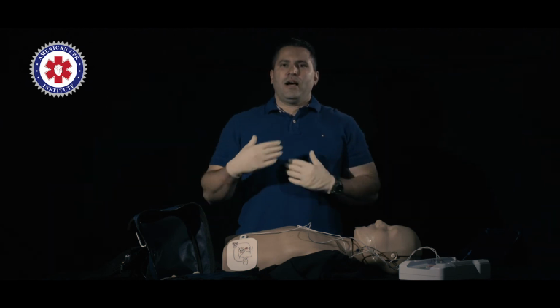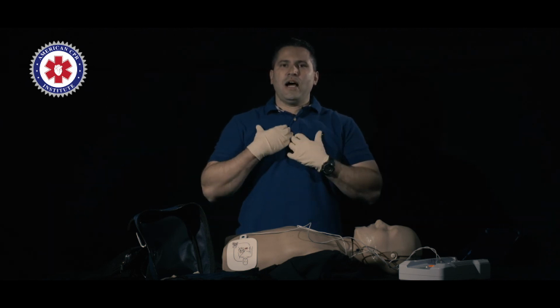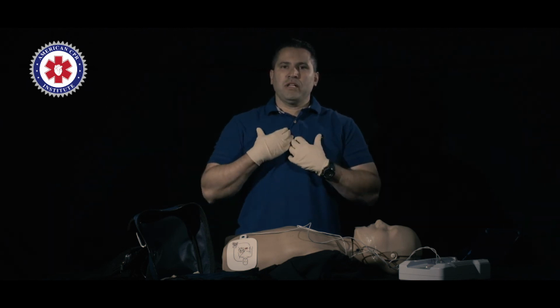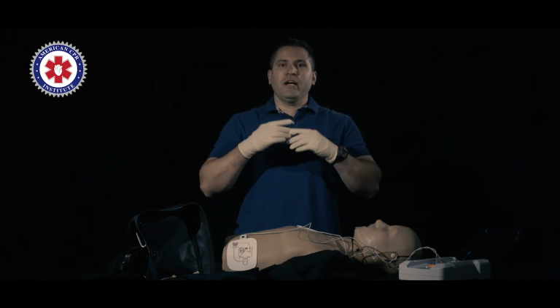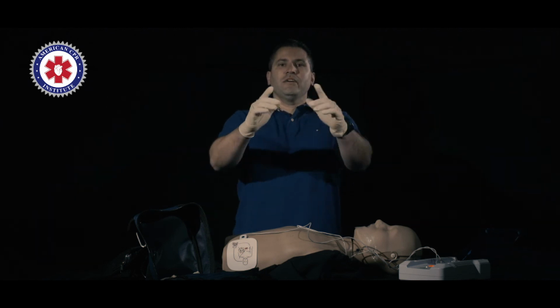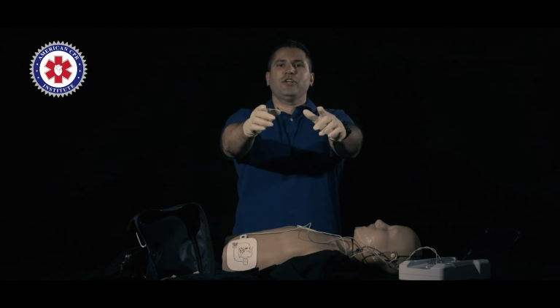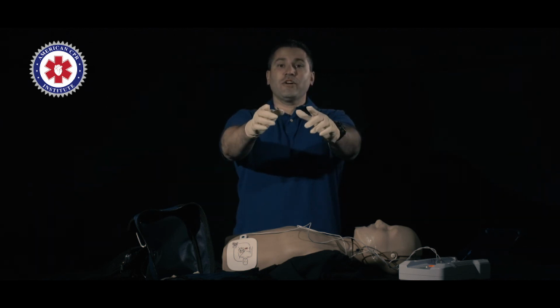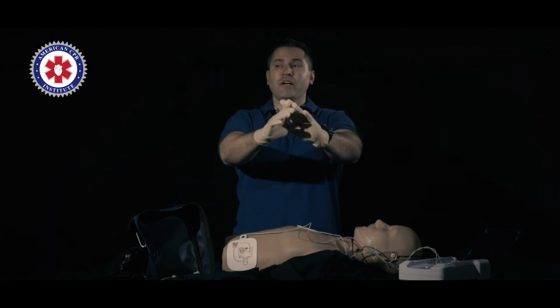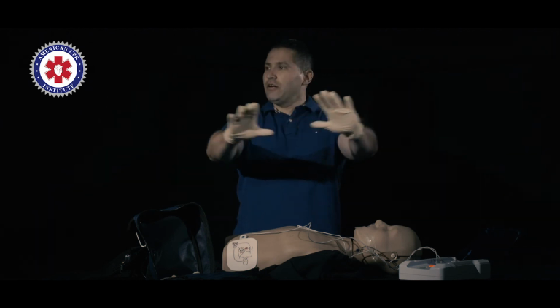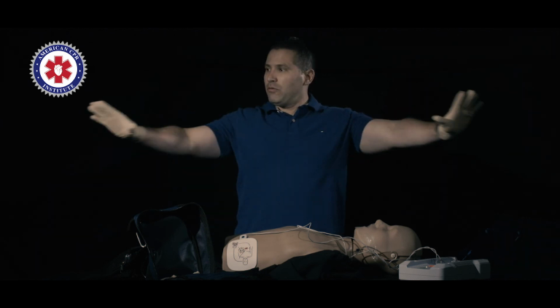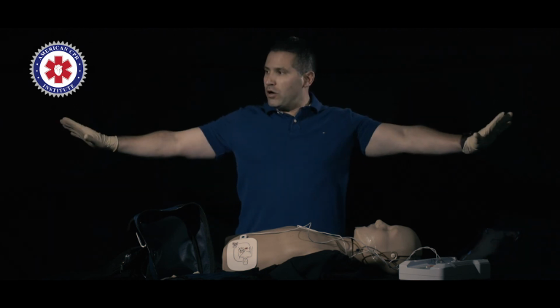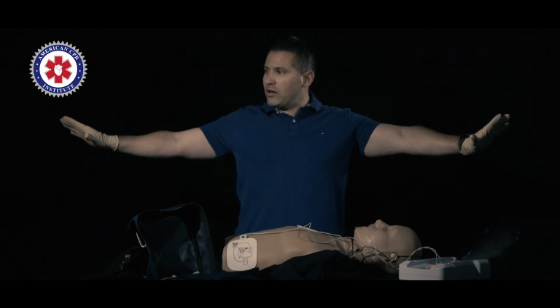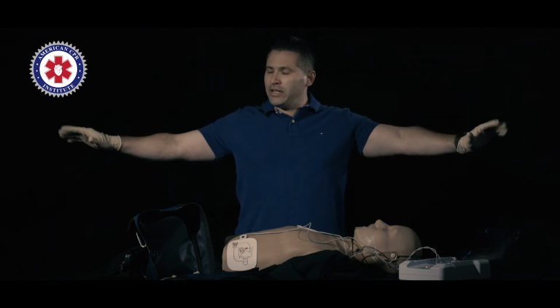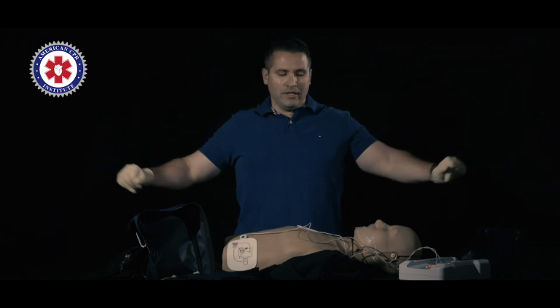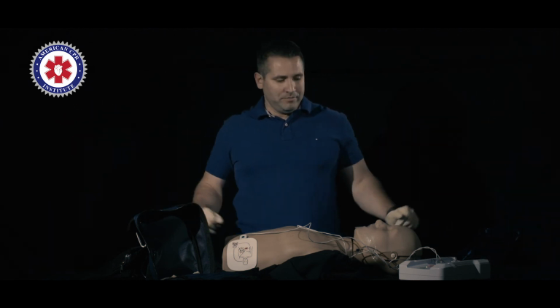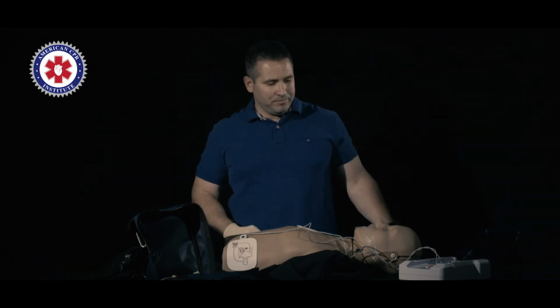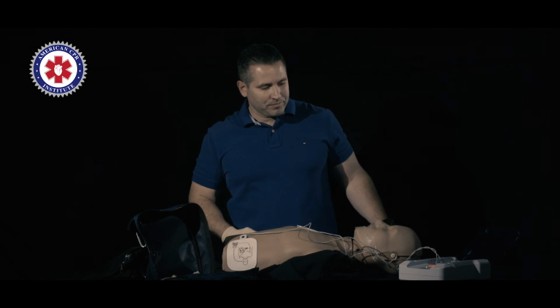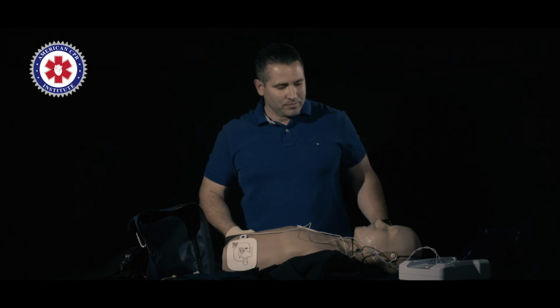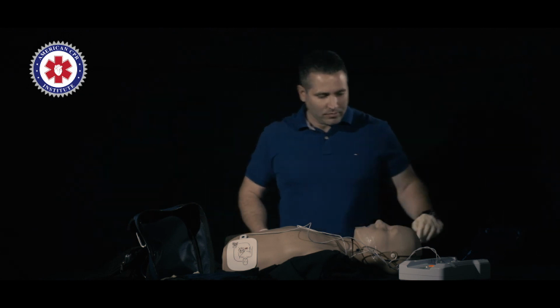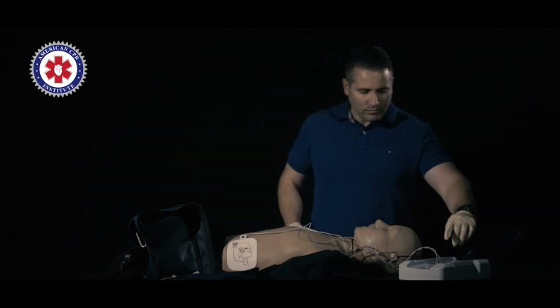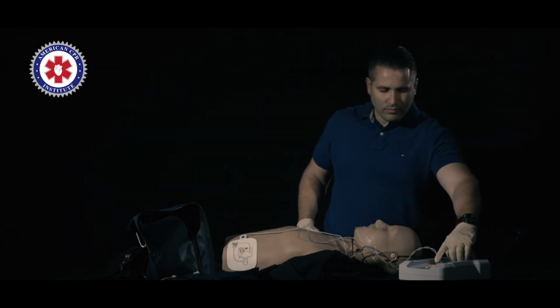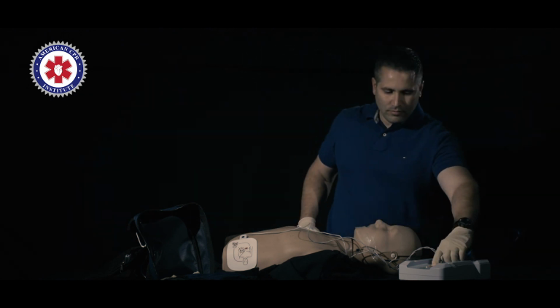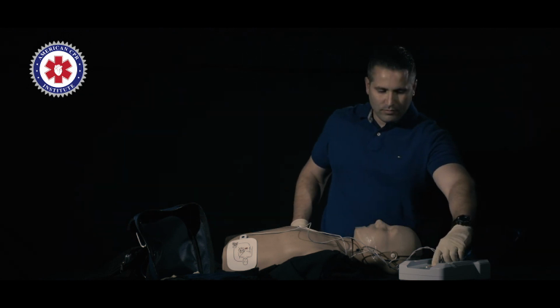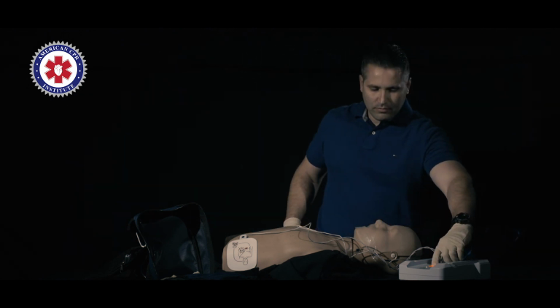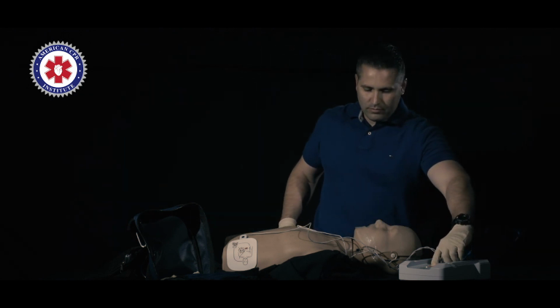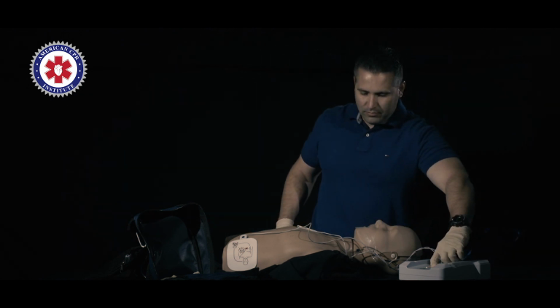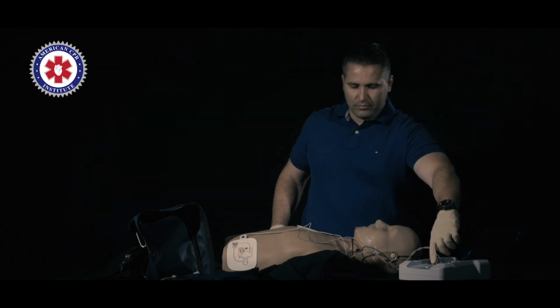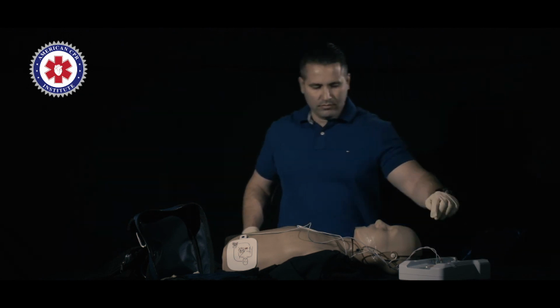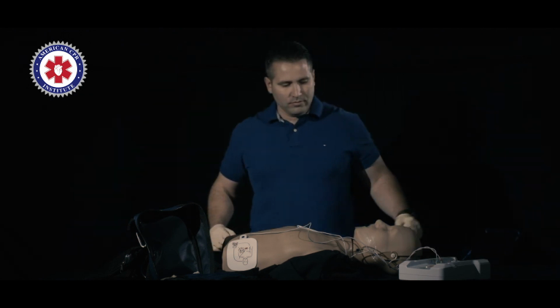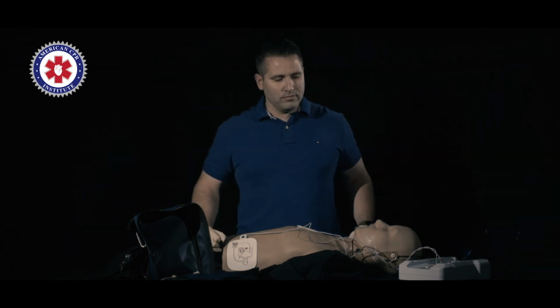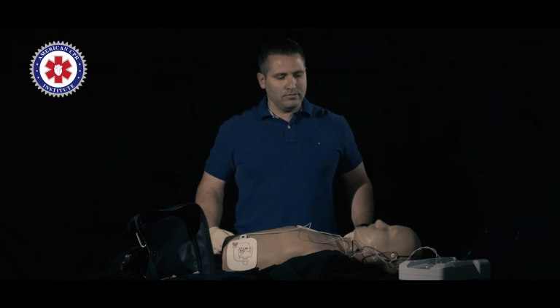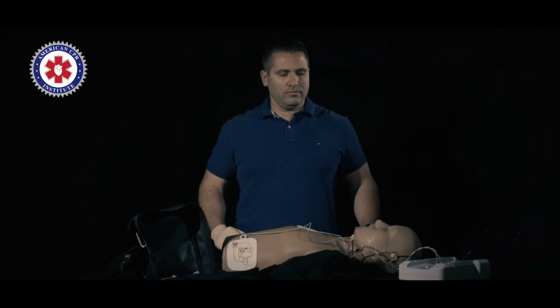I'm clear, you're clear, we're all clear. Press the shock button now. Shock delivered.